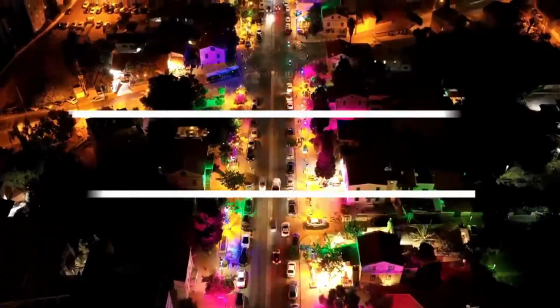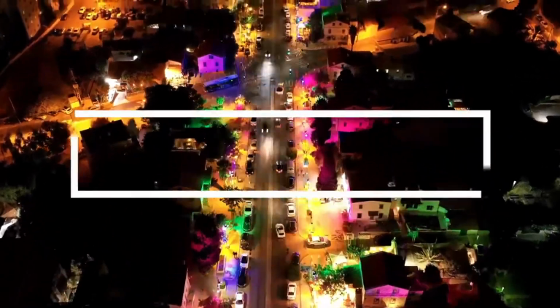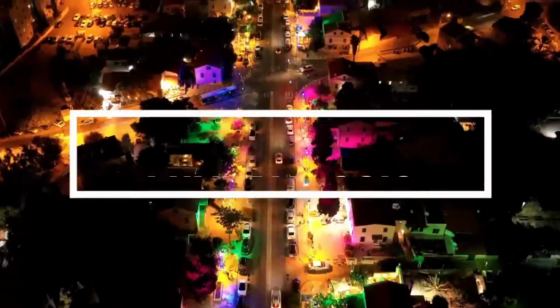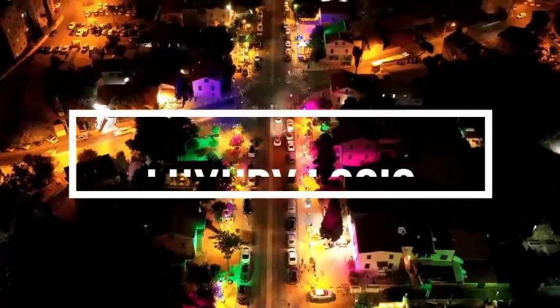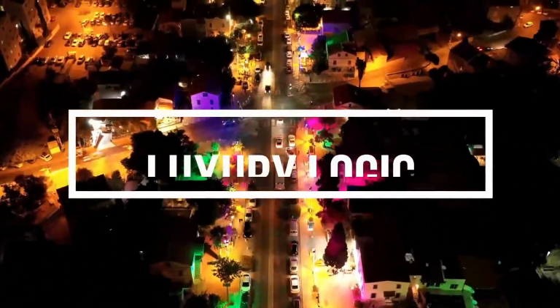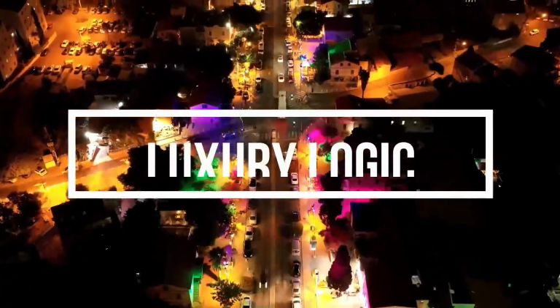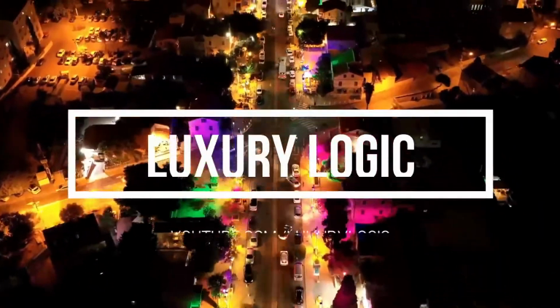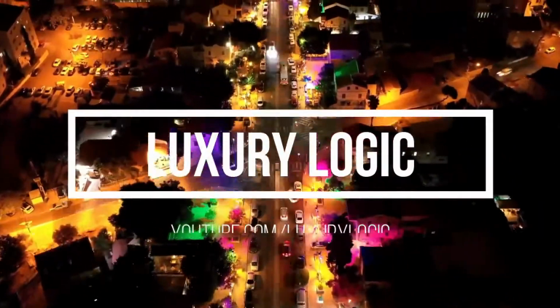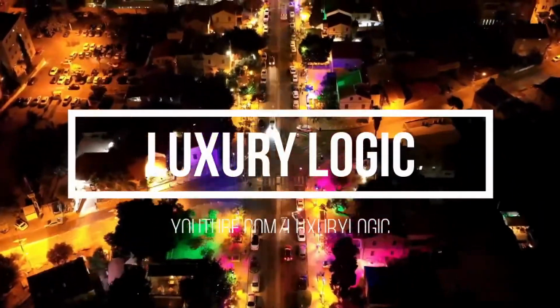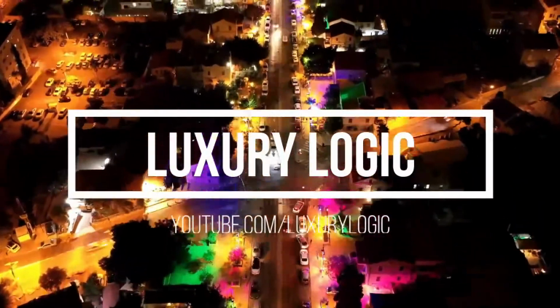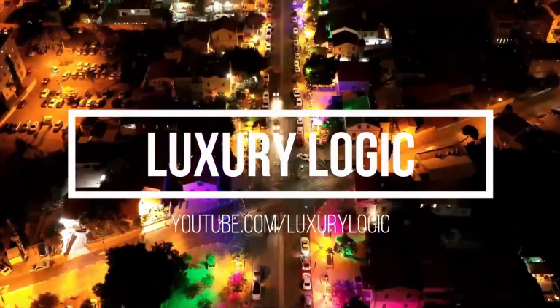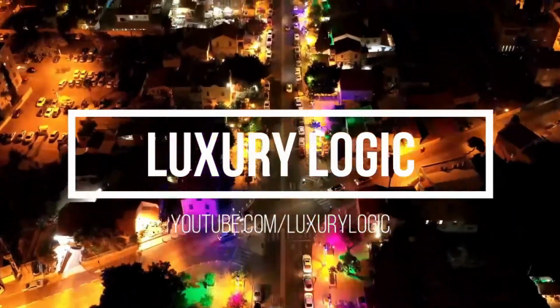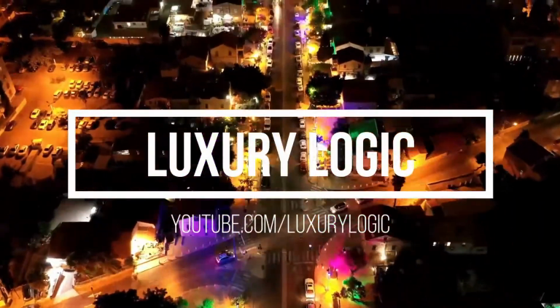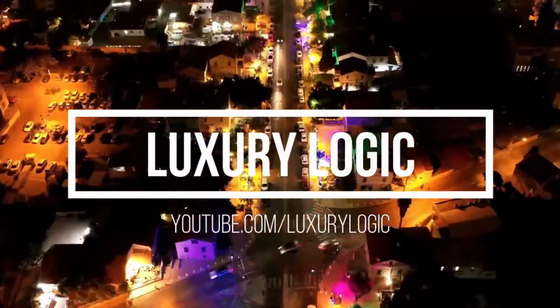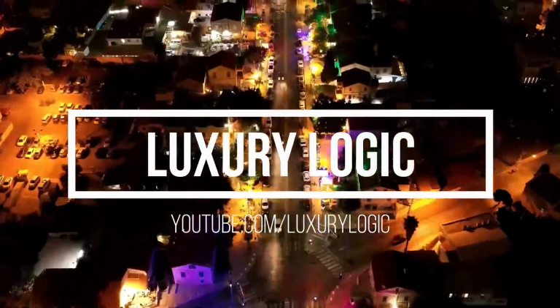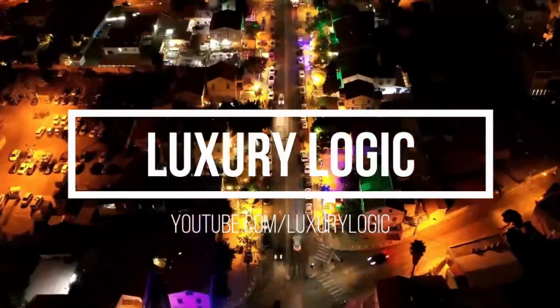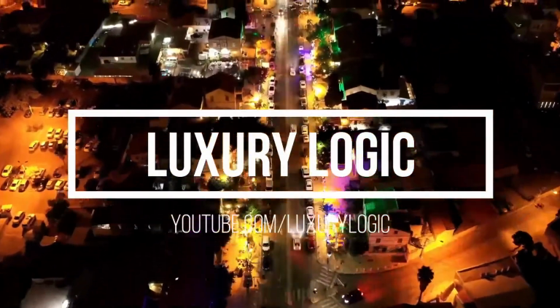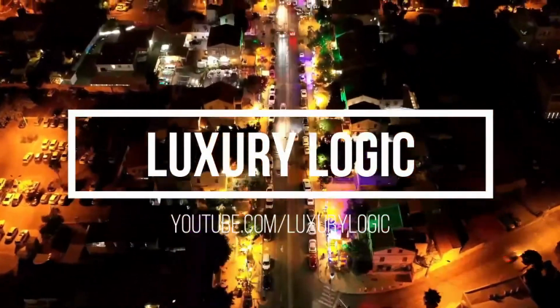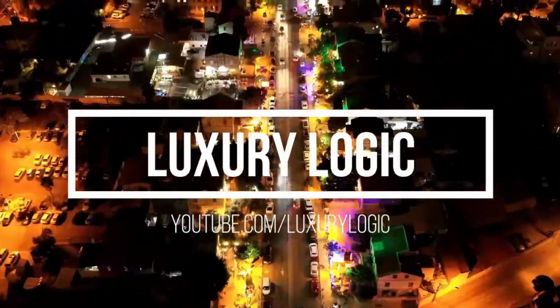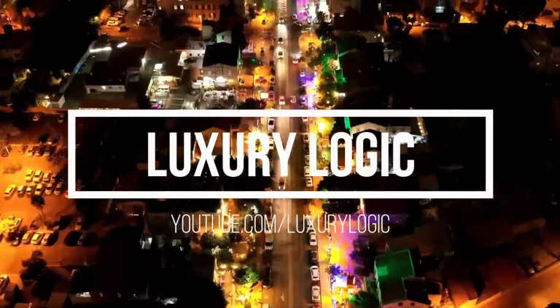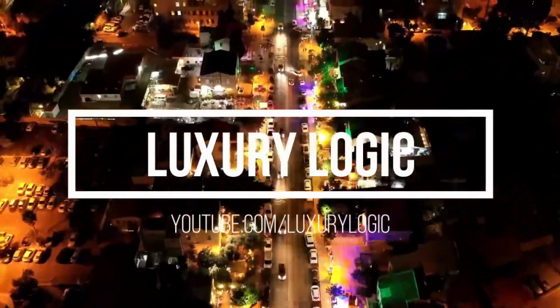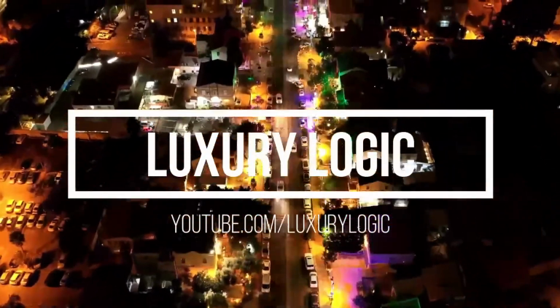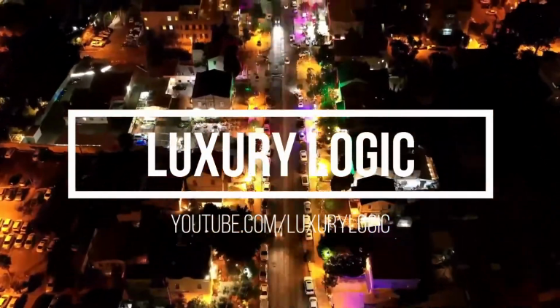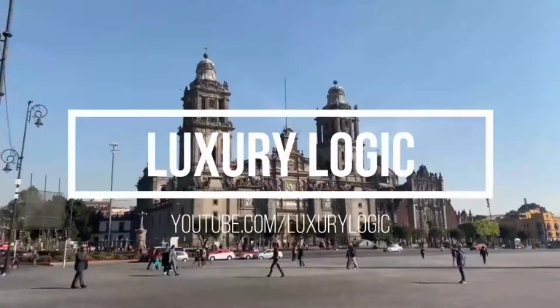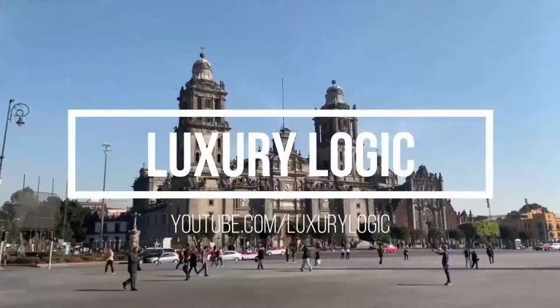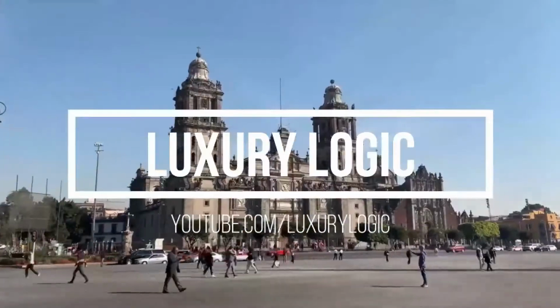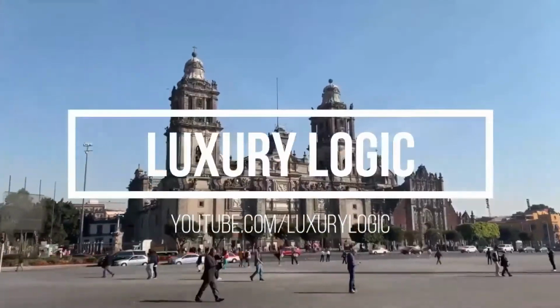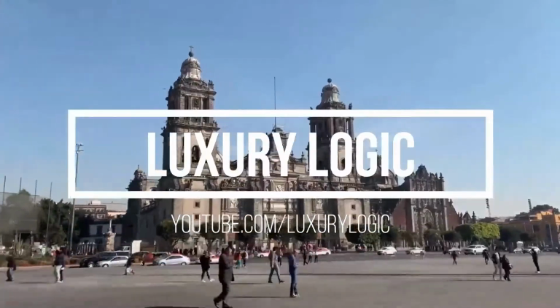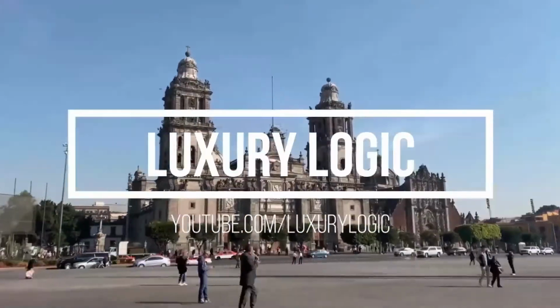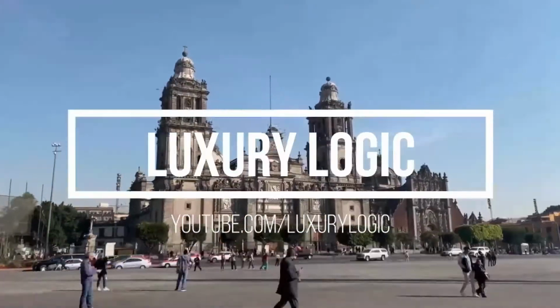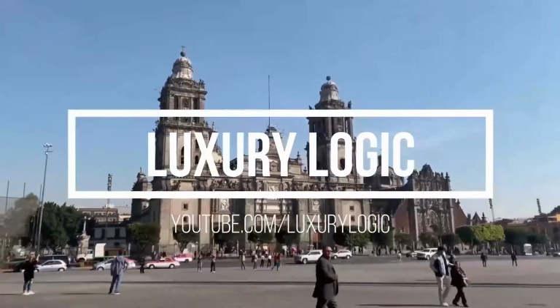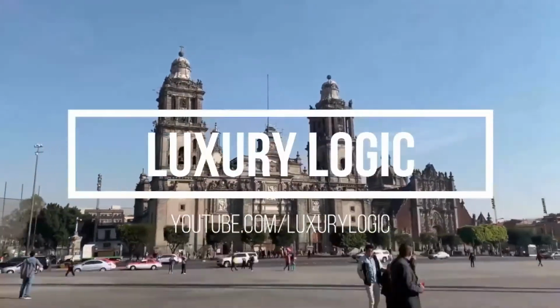Welcome to Luxury Logic, the number one spot for content about the extravagant lifestyles of the rich and famous.